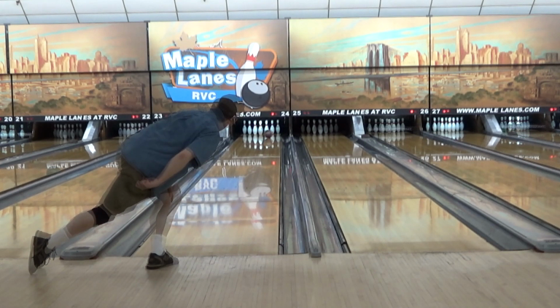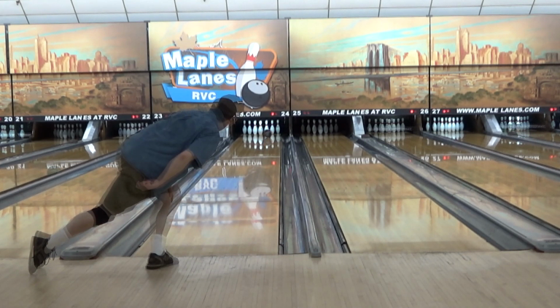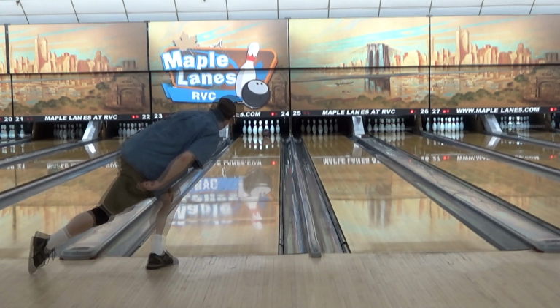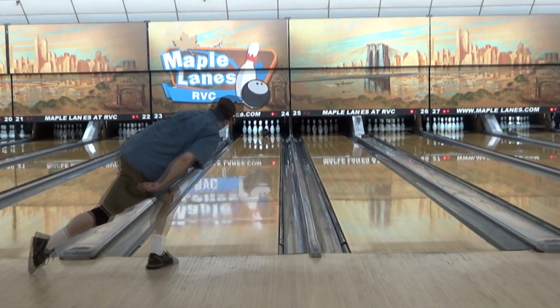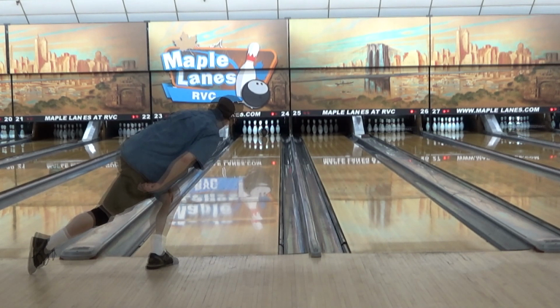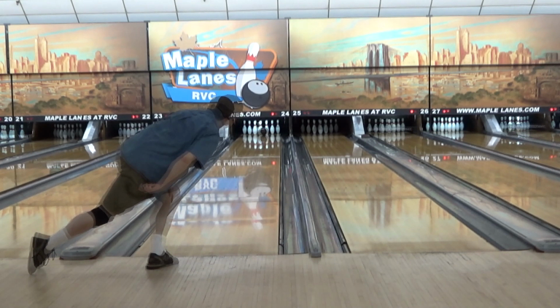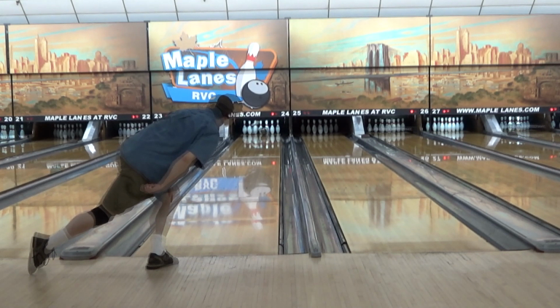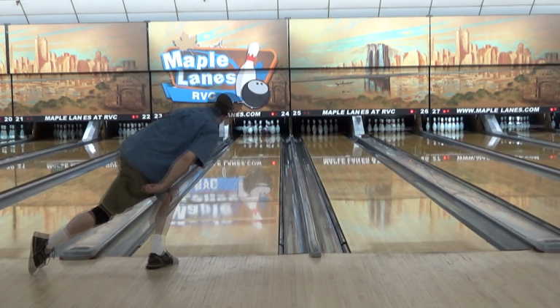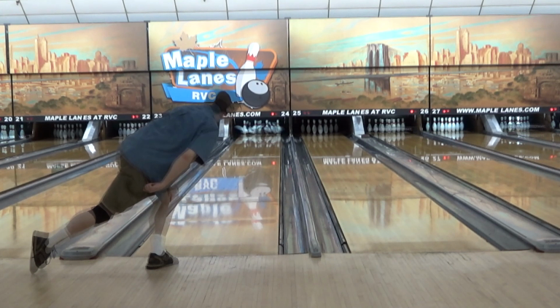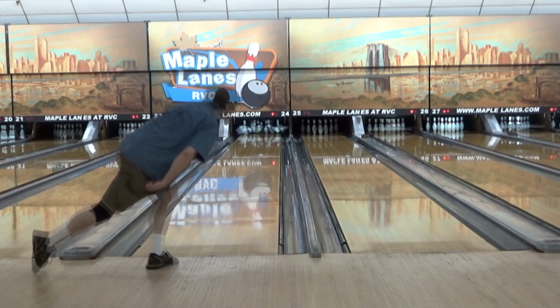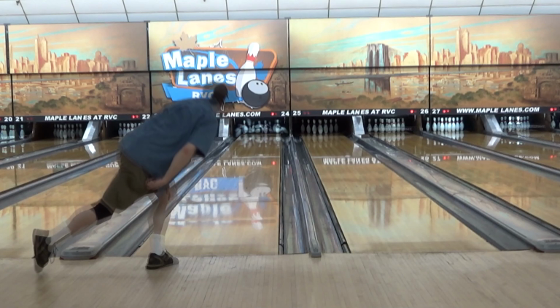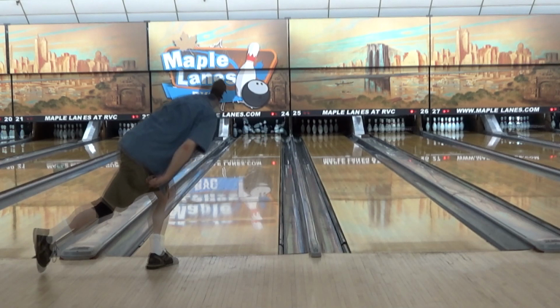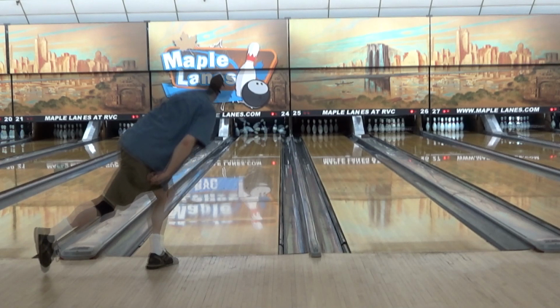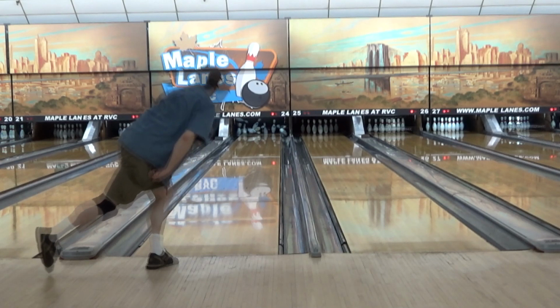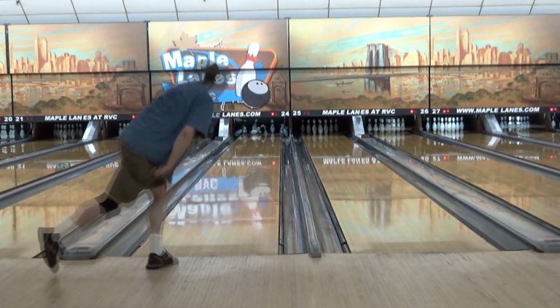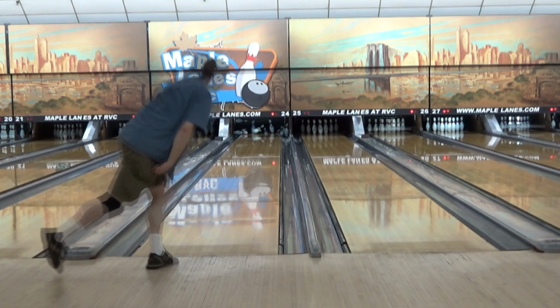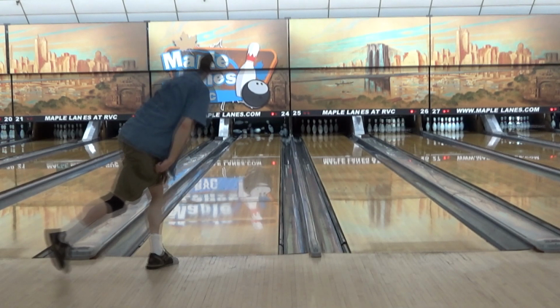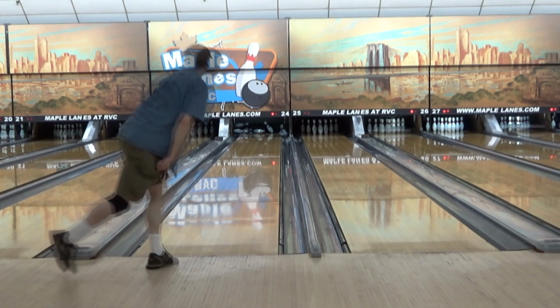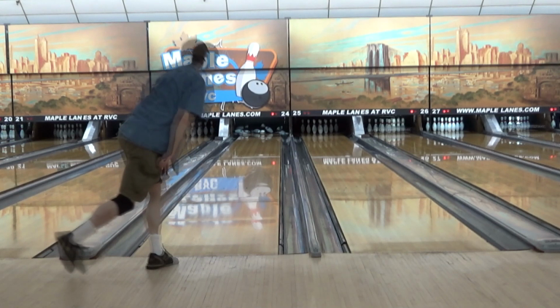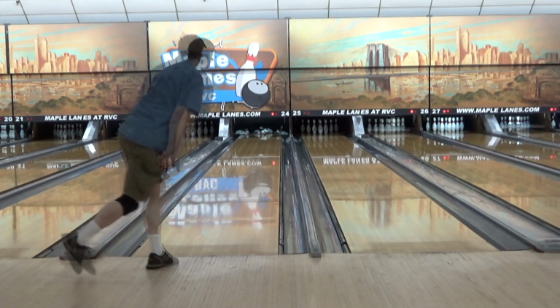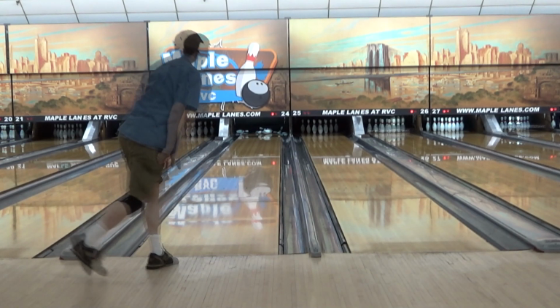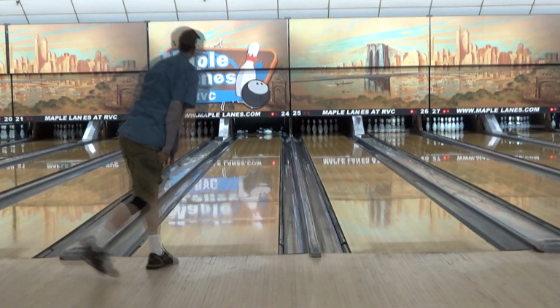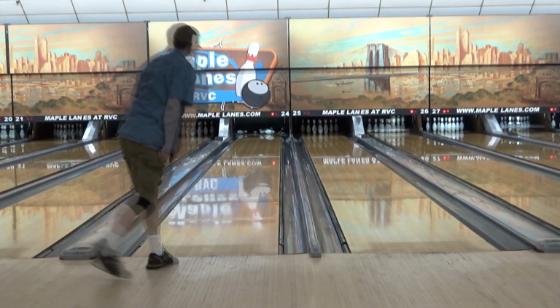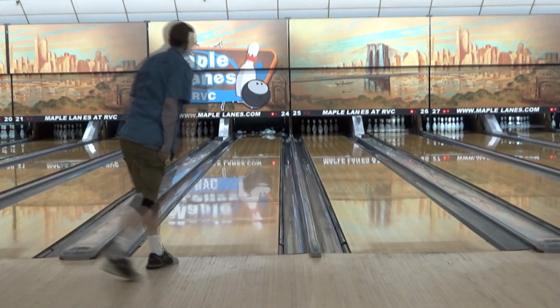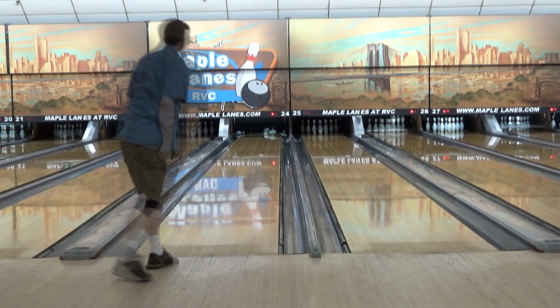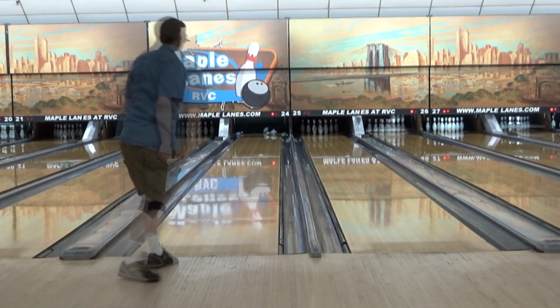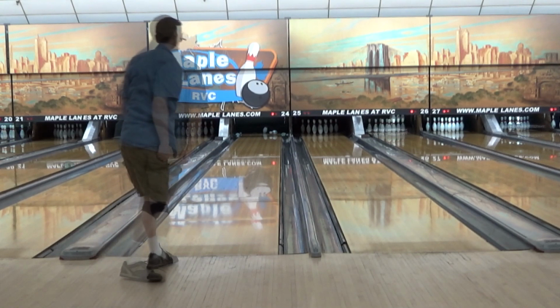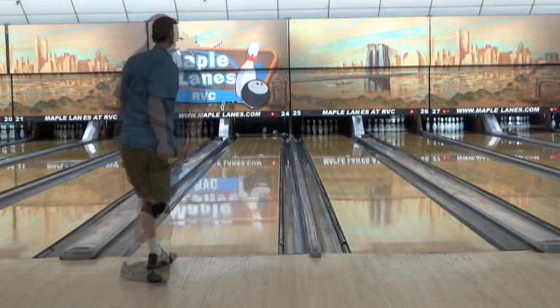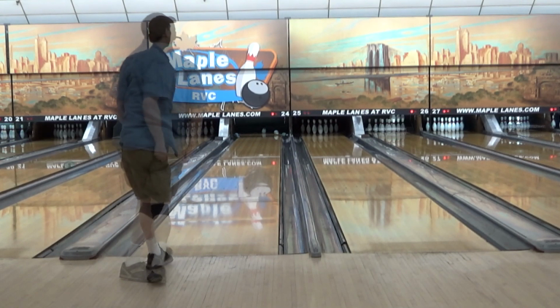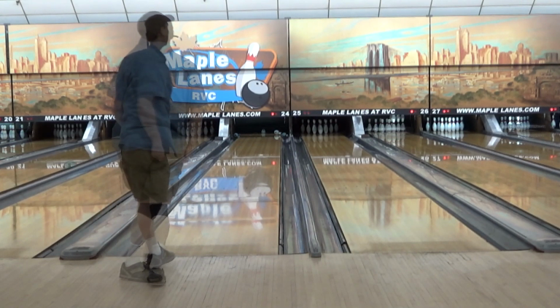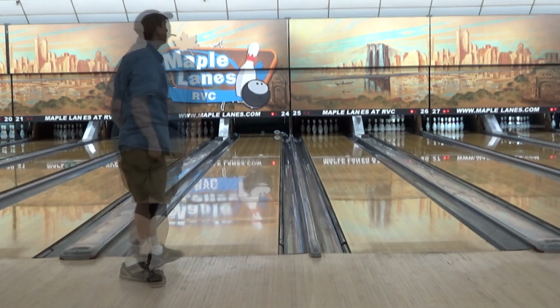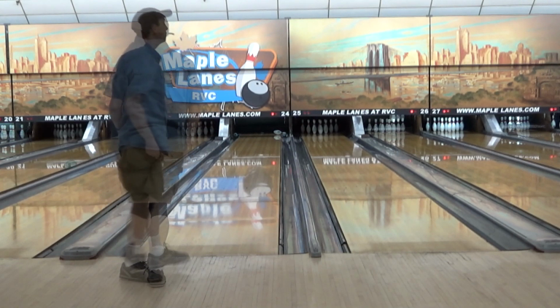Thanks for watching, and please just put in the comments below if you think you can figure out which weight is each ball.